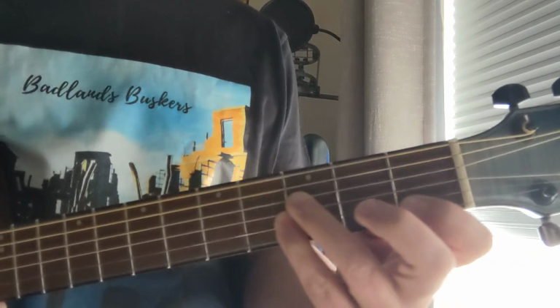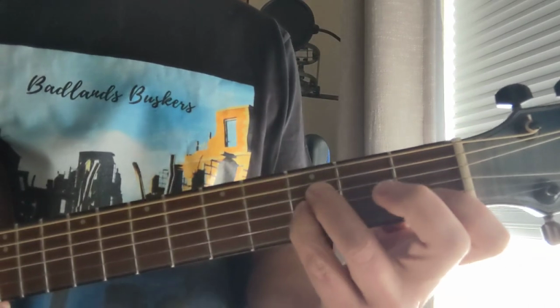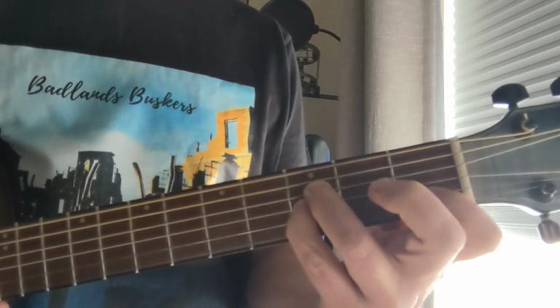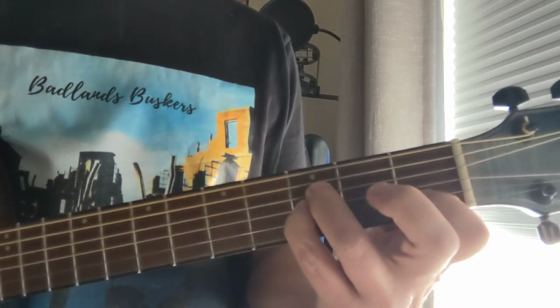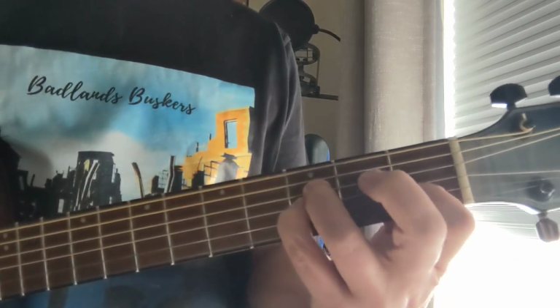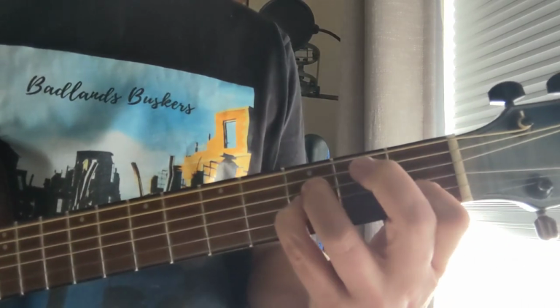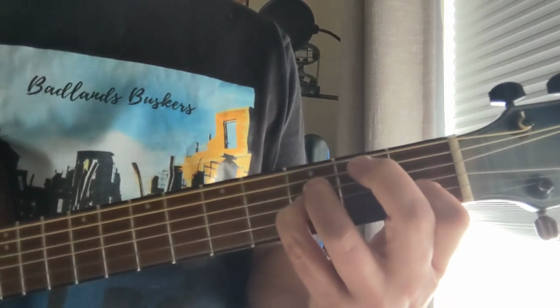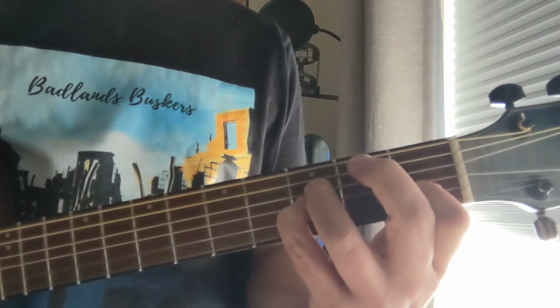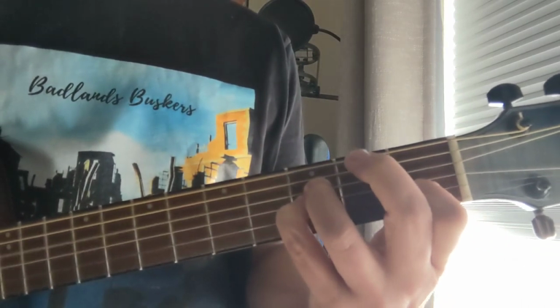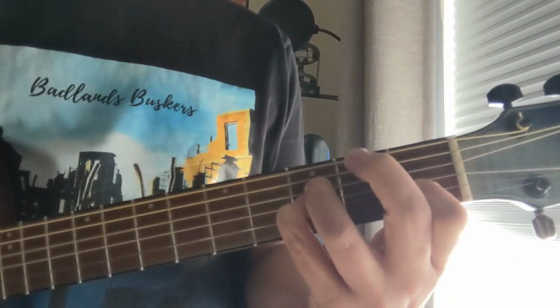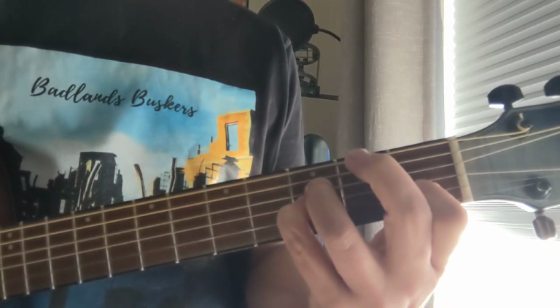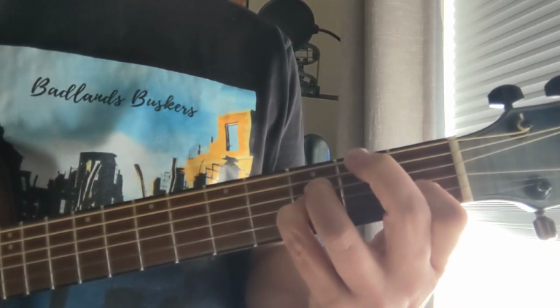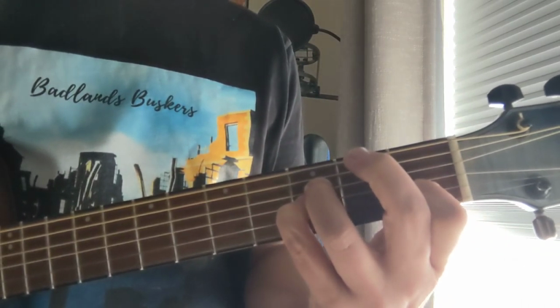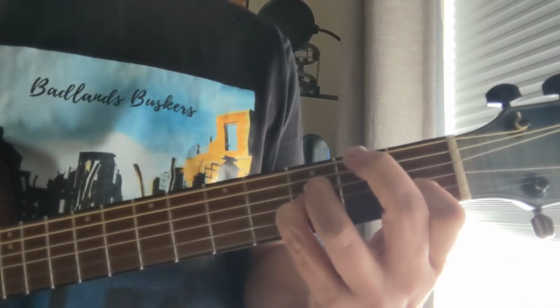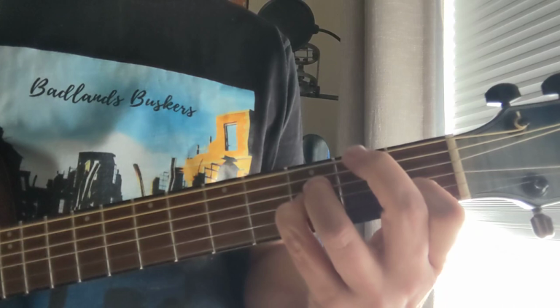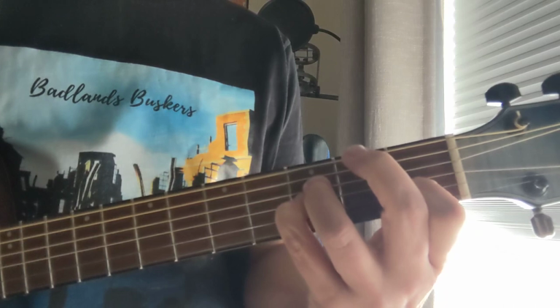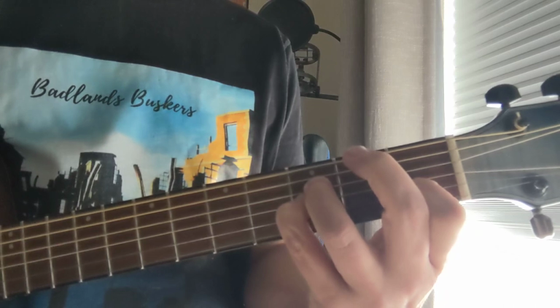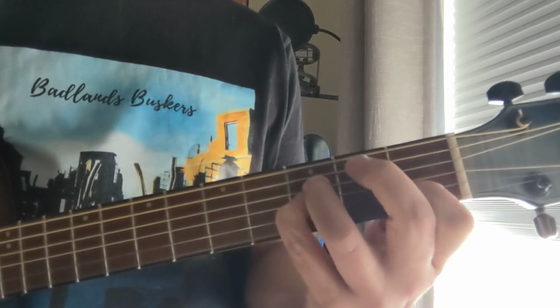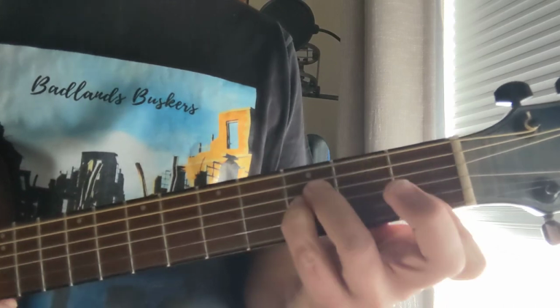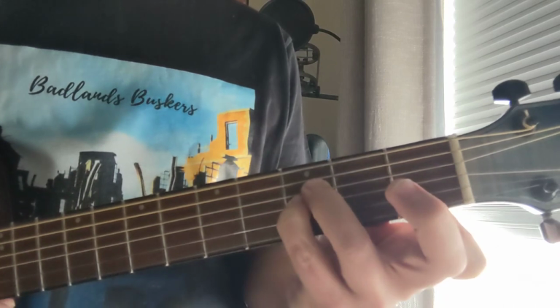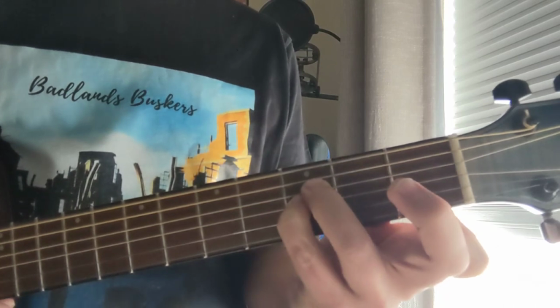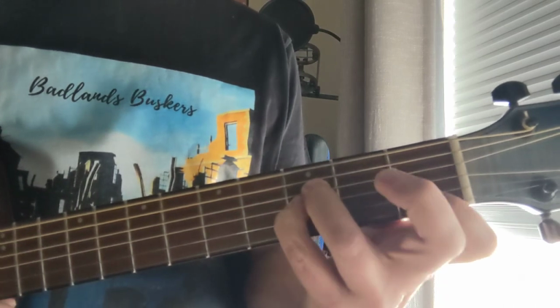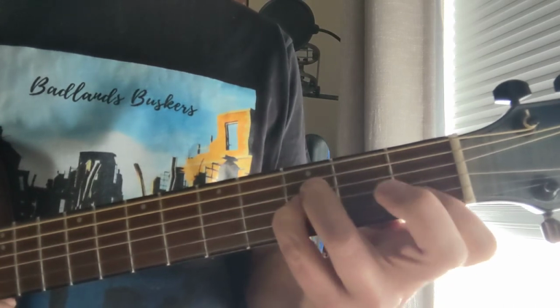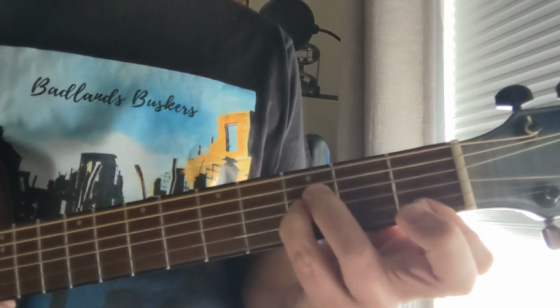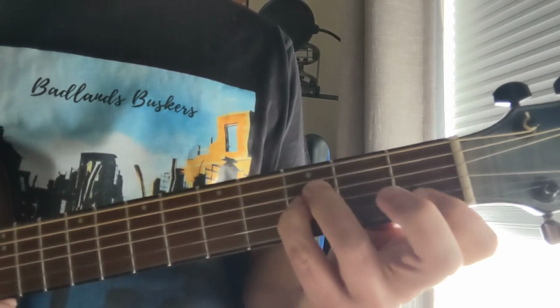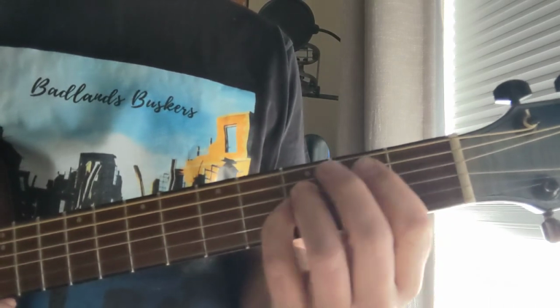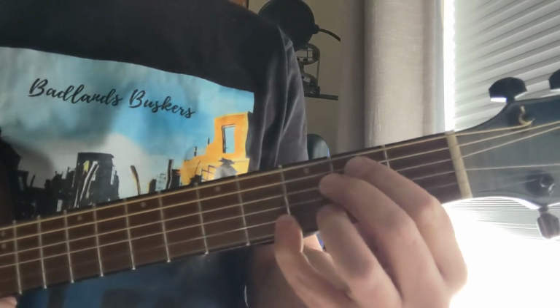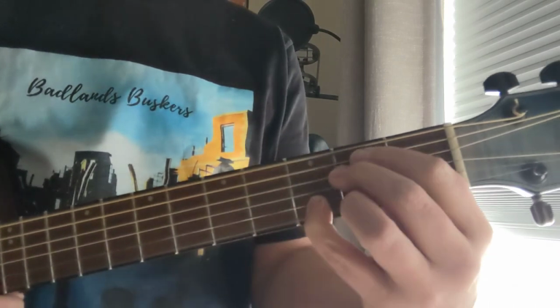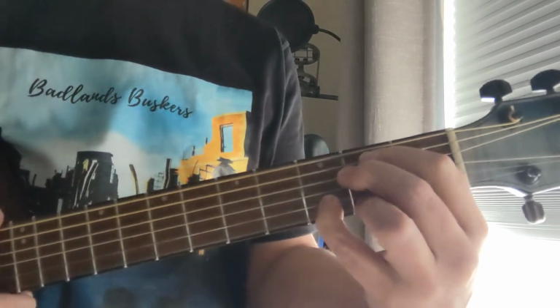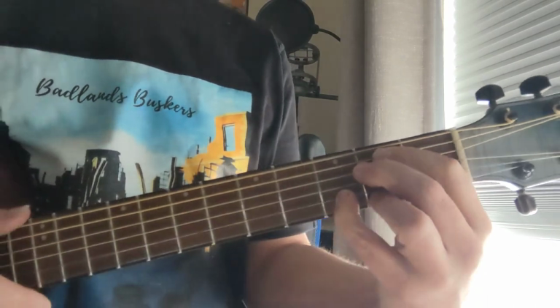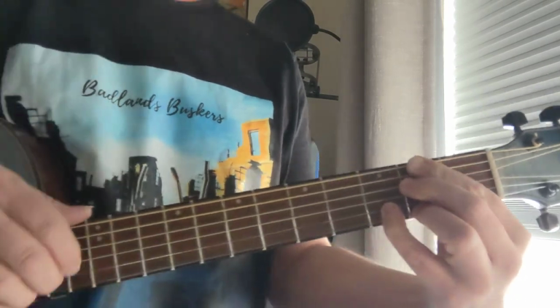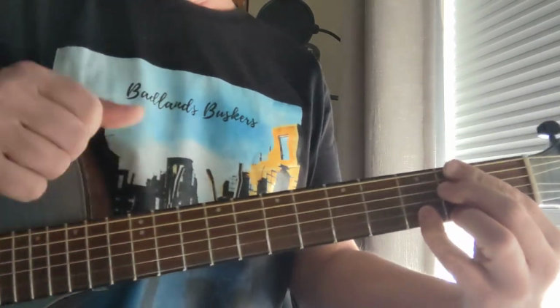This is the same thing for the B flat — it's got a flat 5 in it — and come back to the regular sus on those. So here we go, here's the strum.